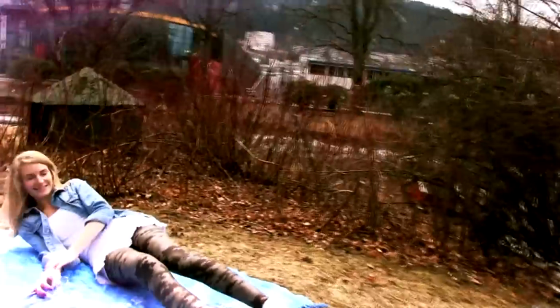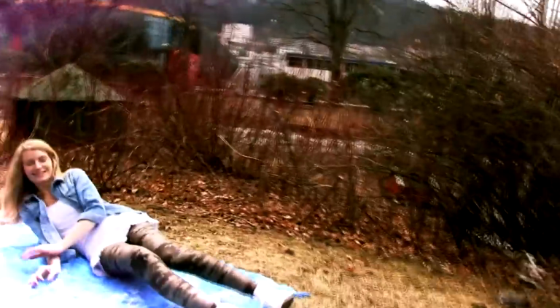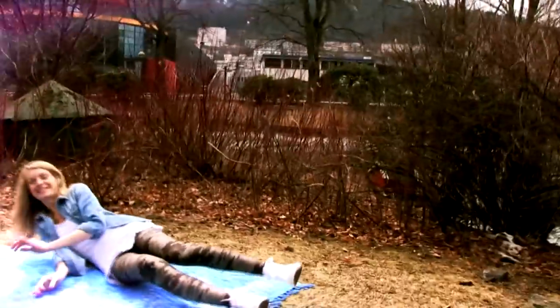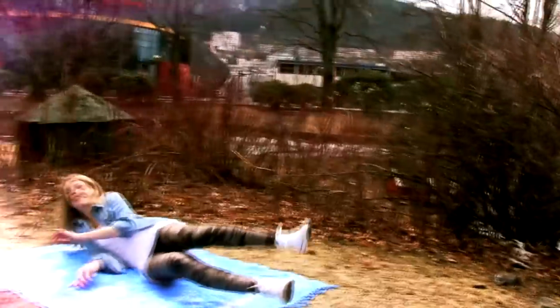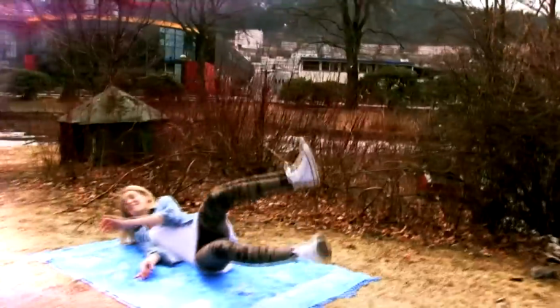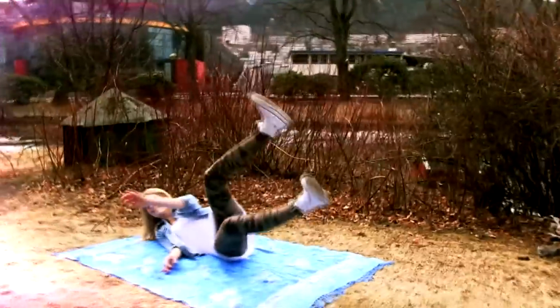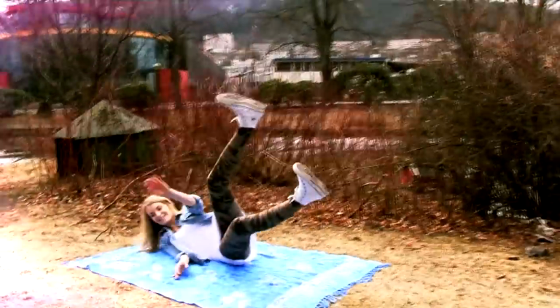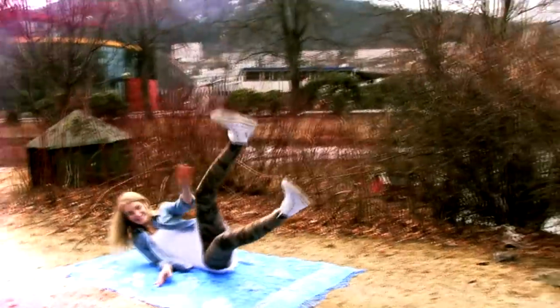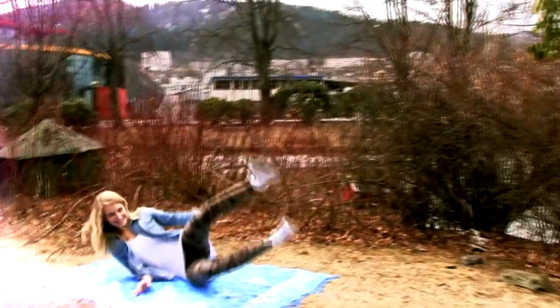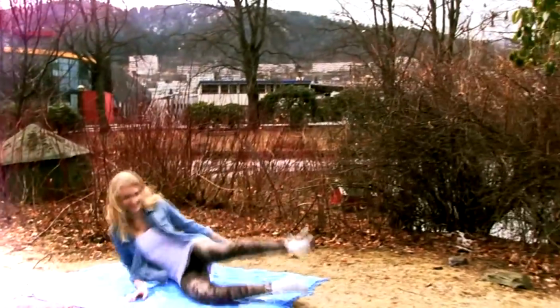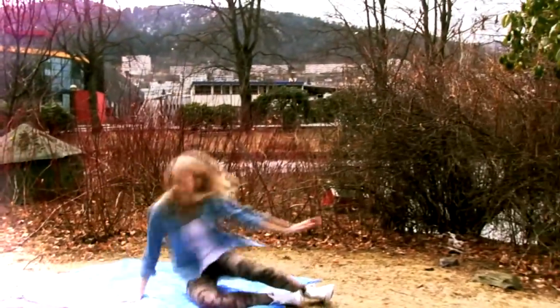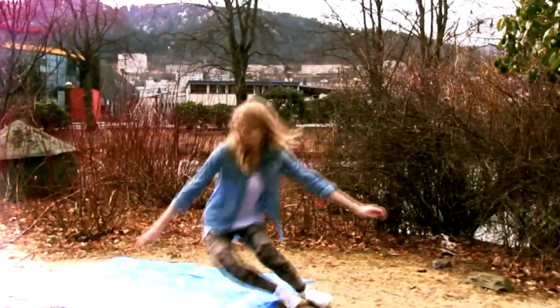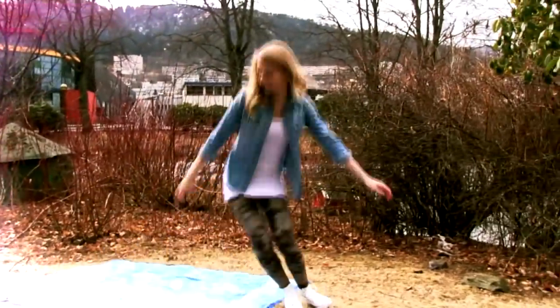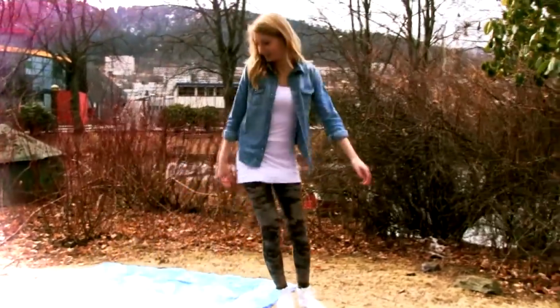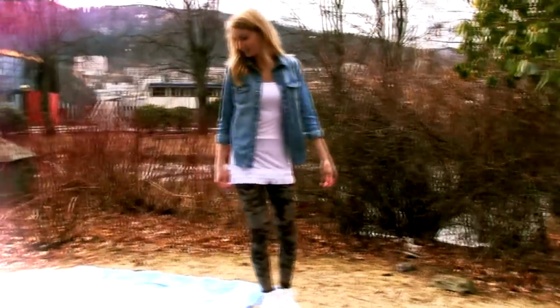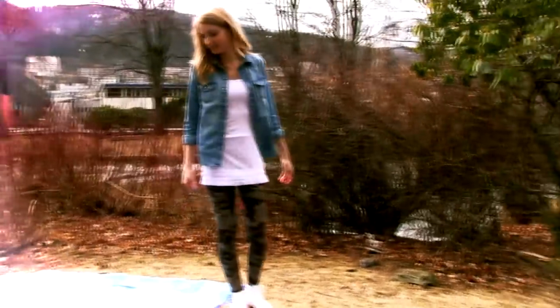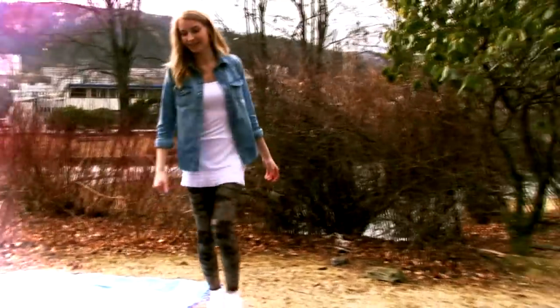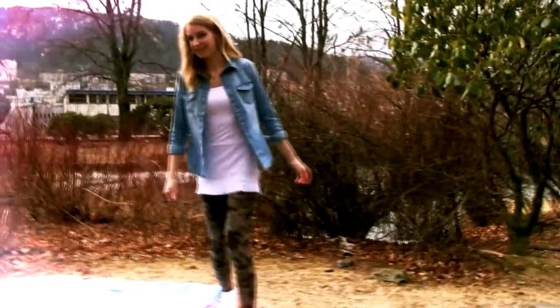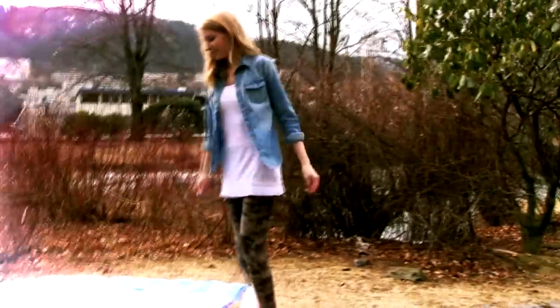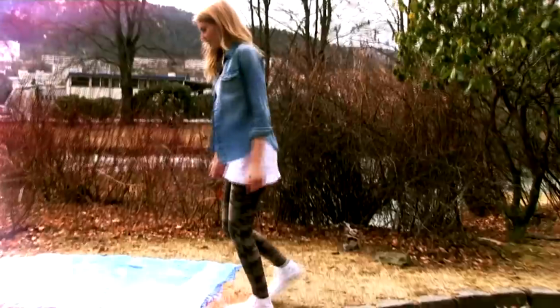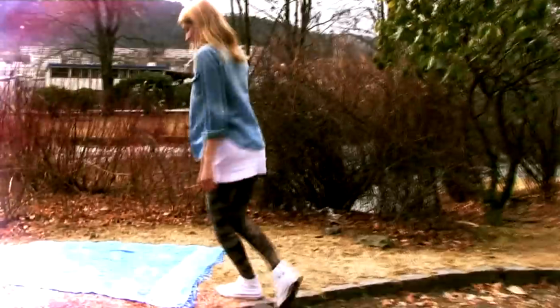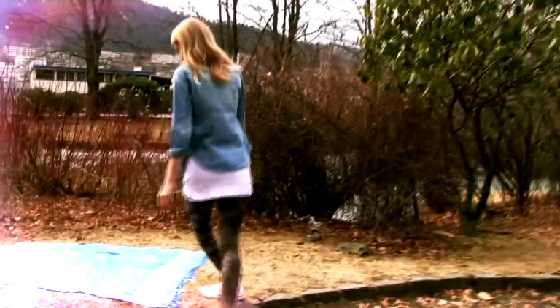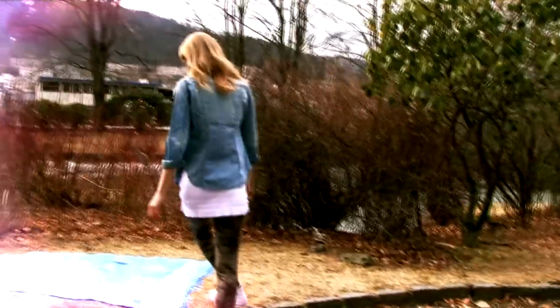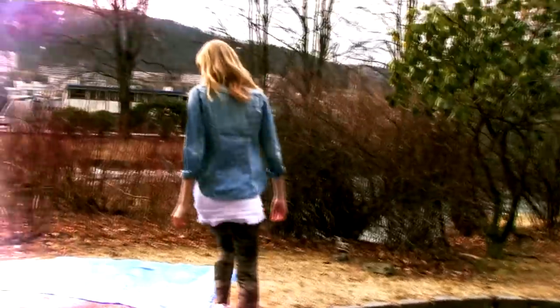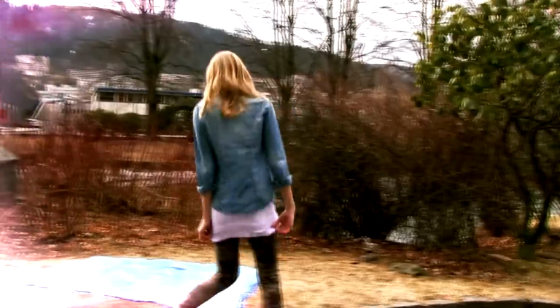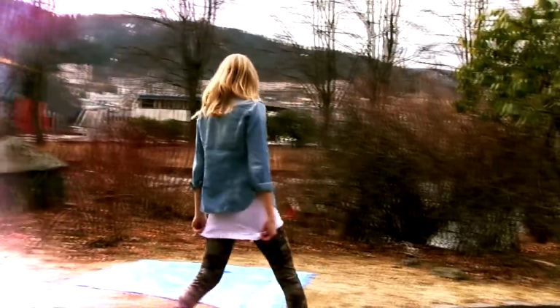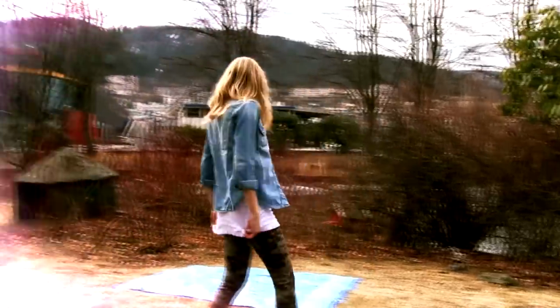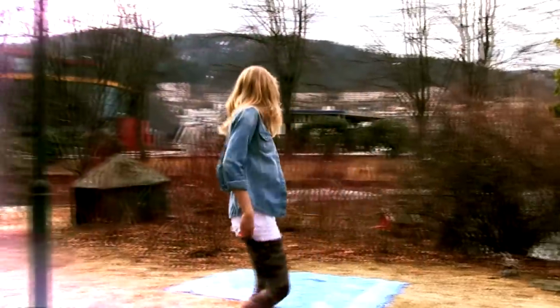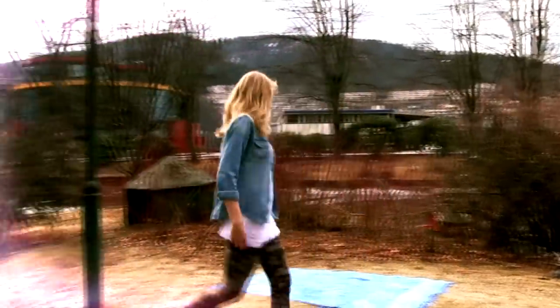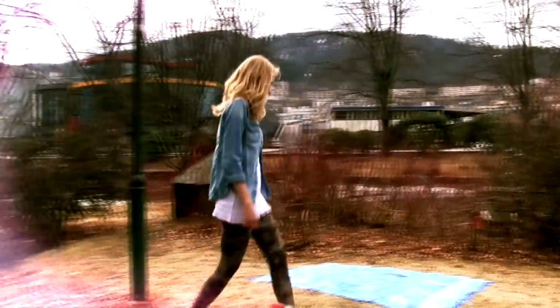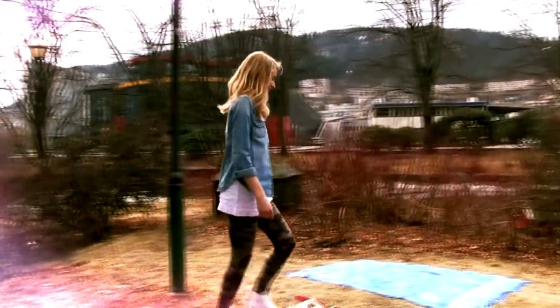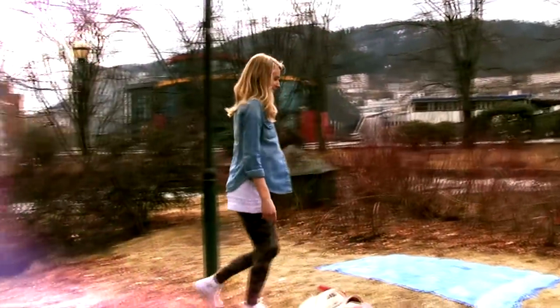Spring is here and in this video I will show you an outfit that I like to wear very much during this time of the year.